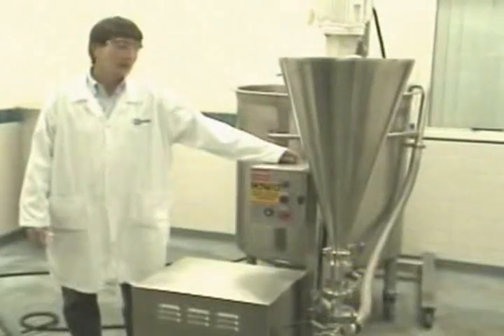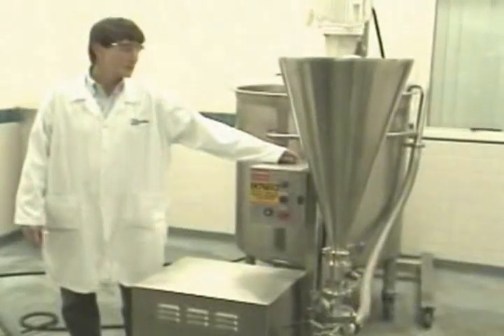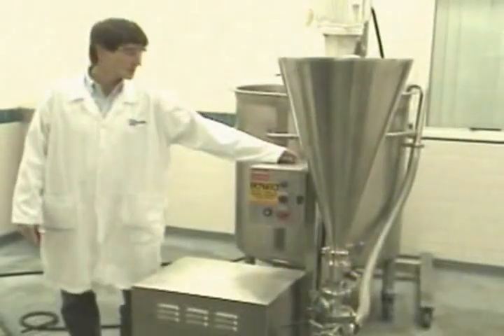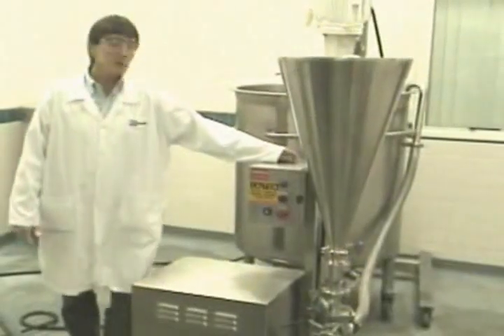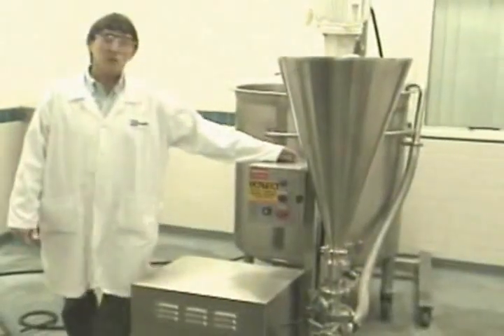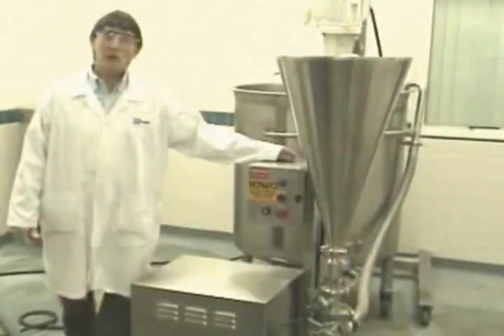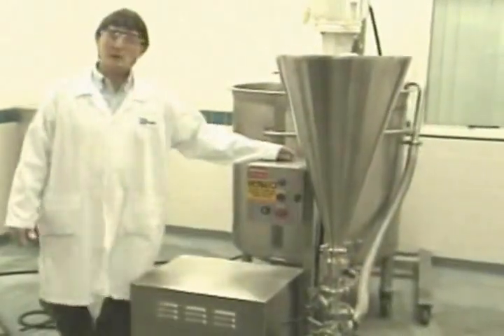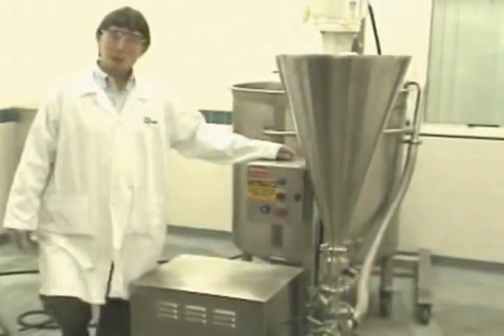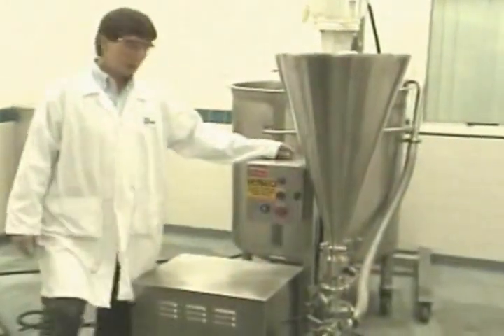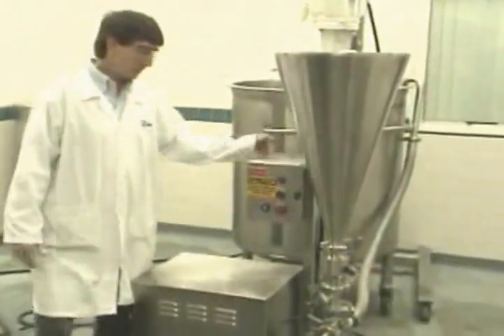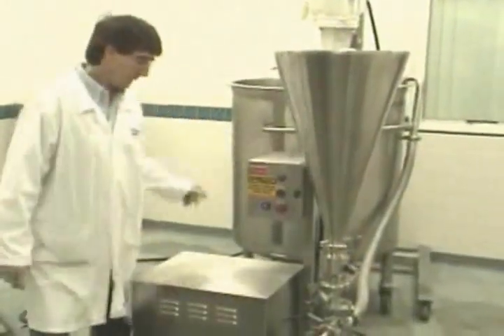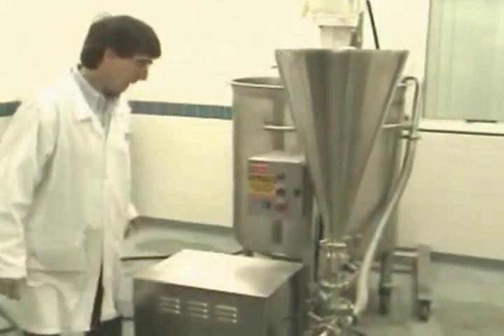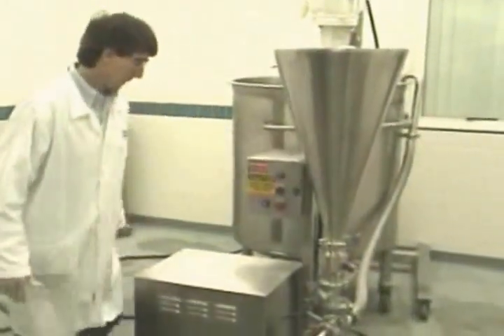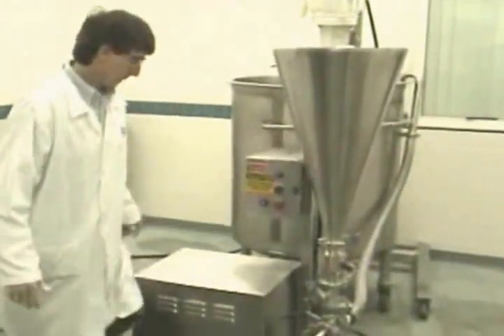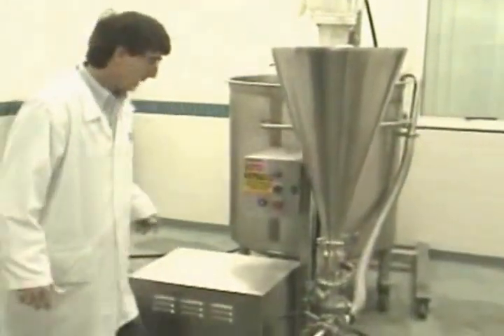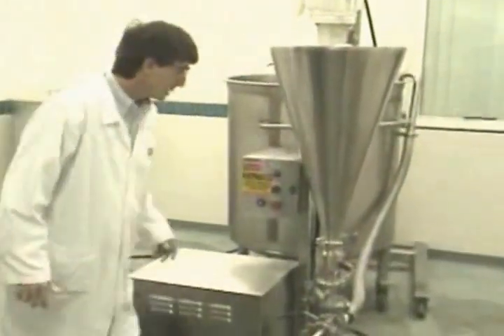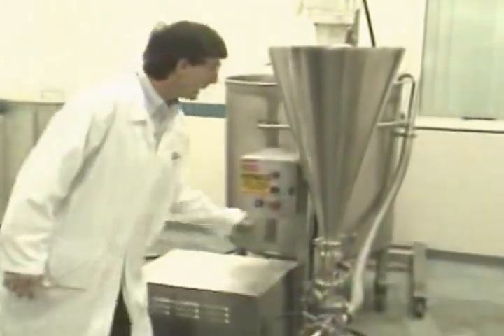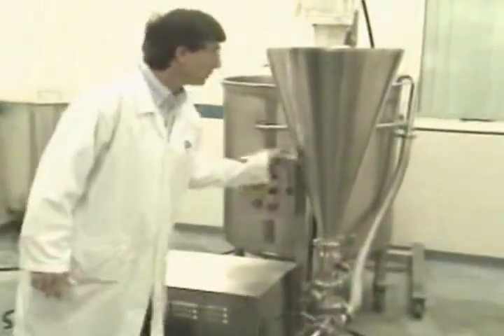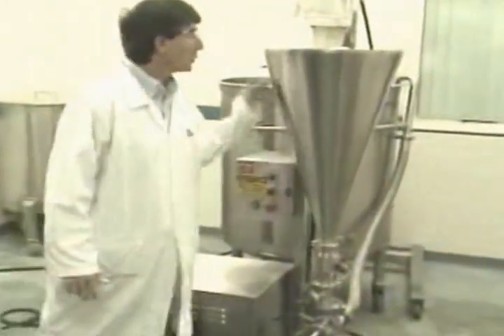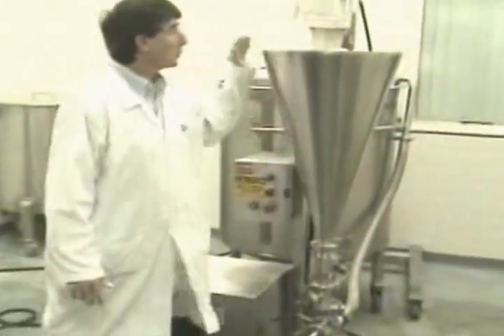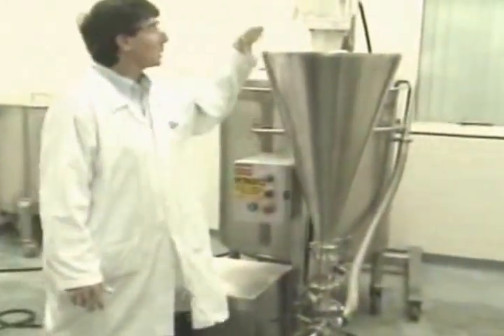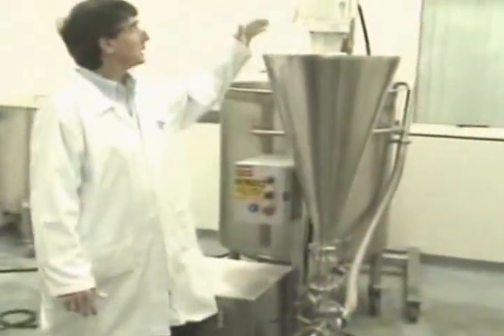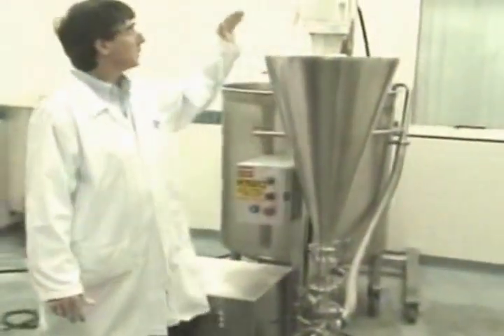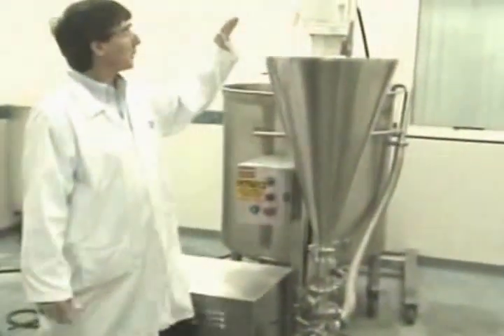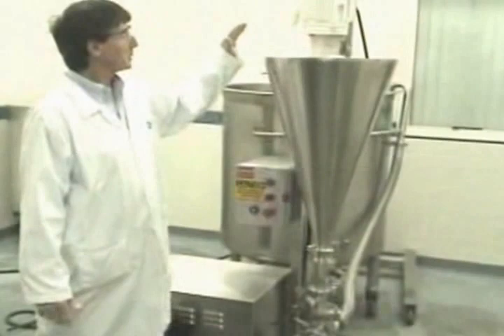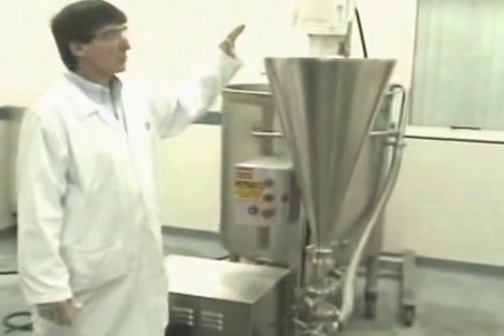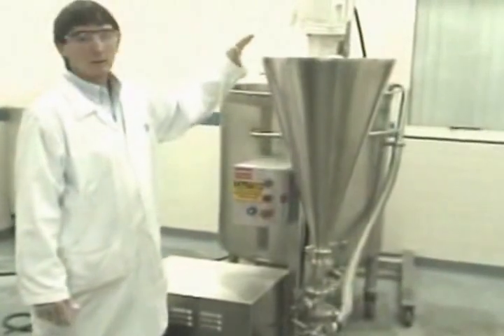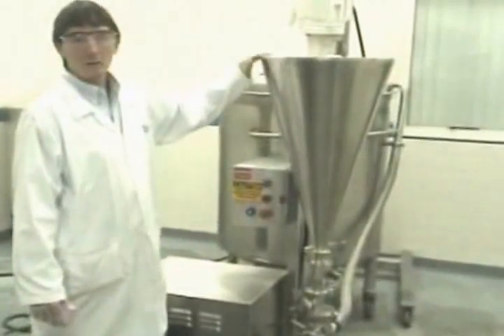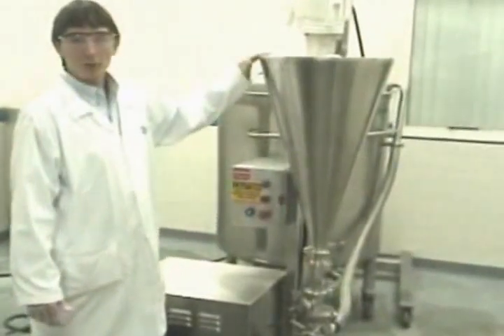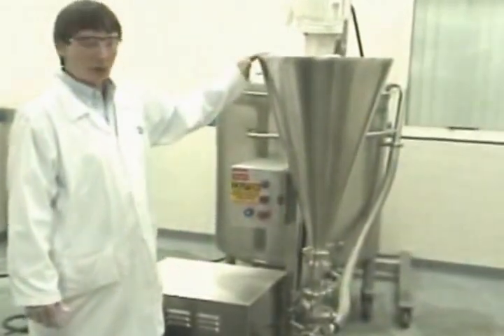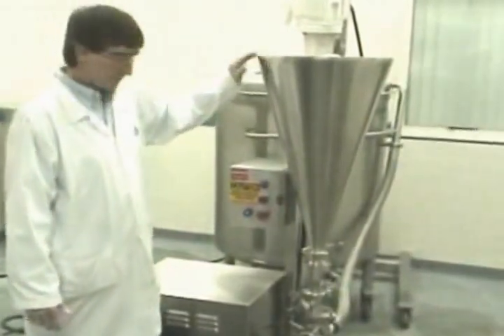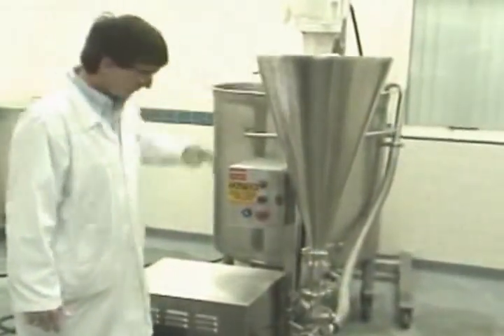This is the ZC1 Disperser. It's designed to incorporate powders directly from the hopper.